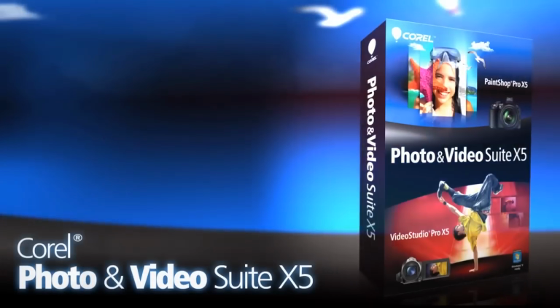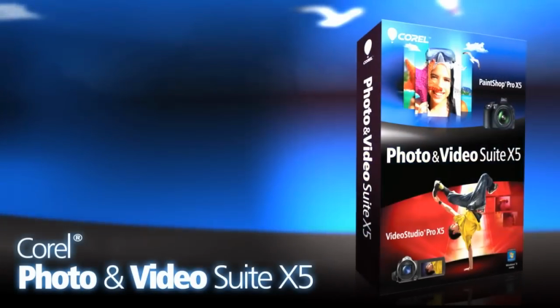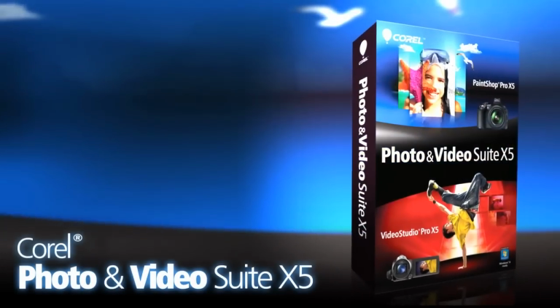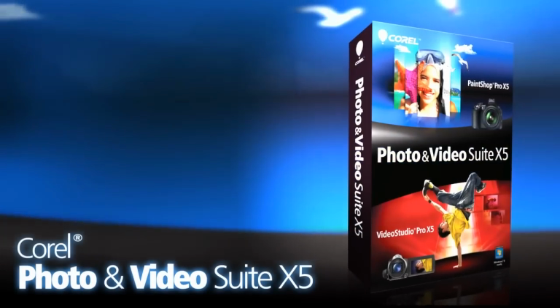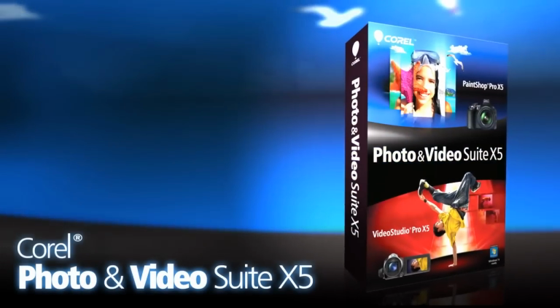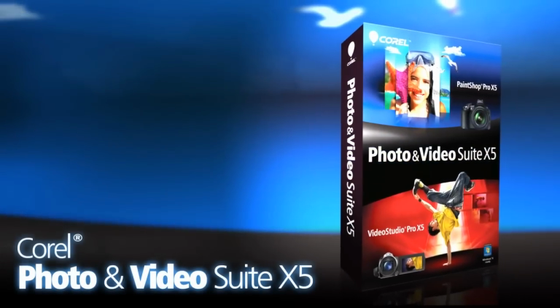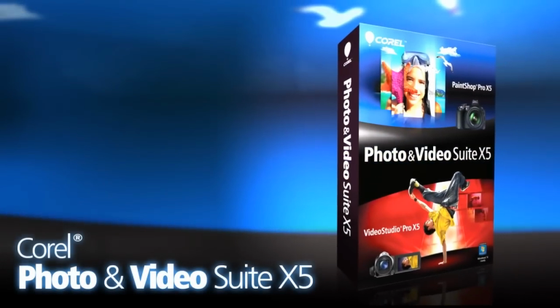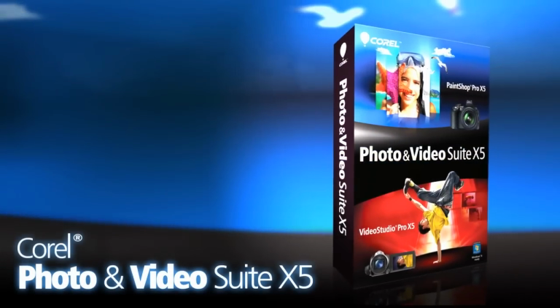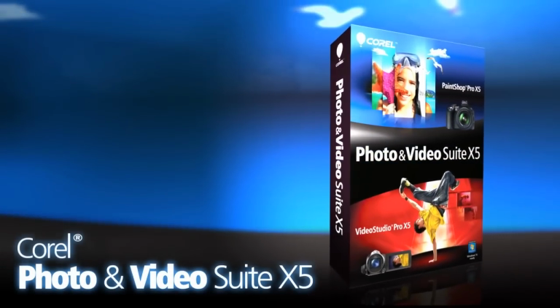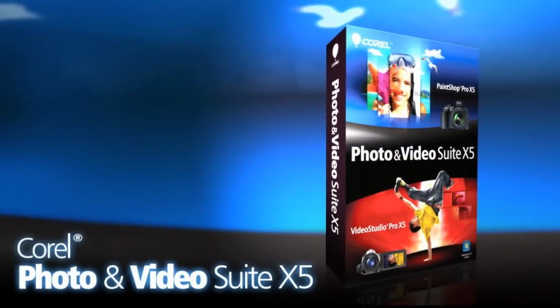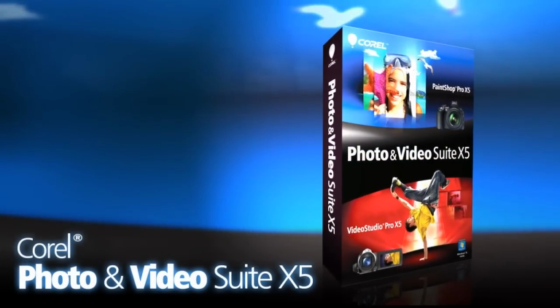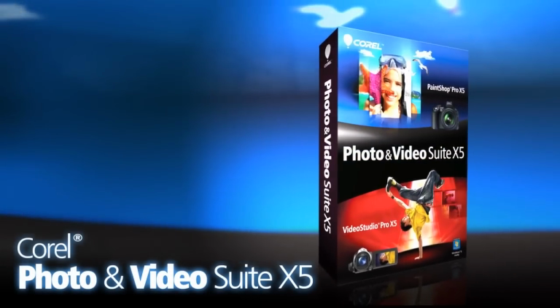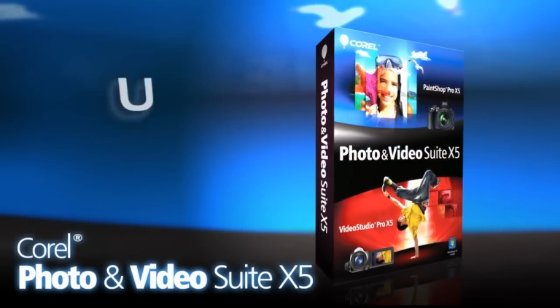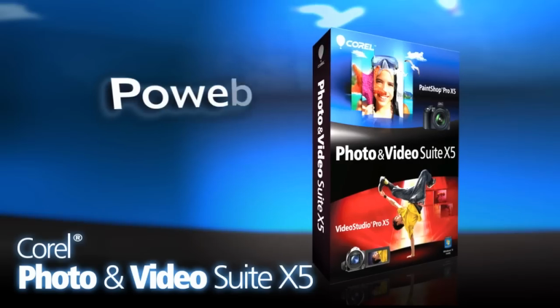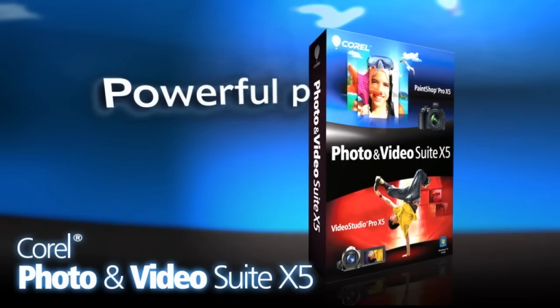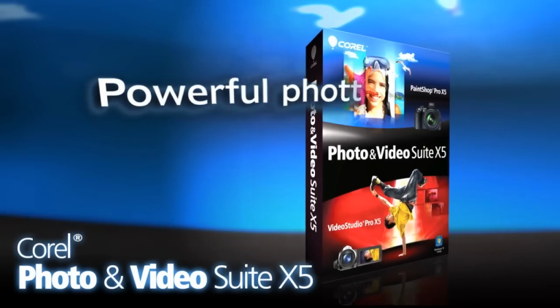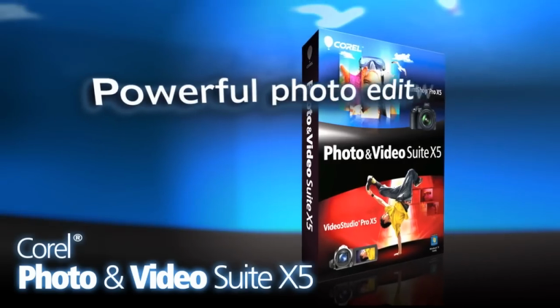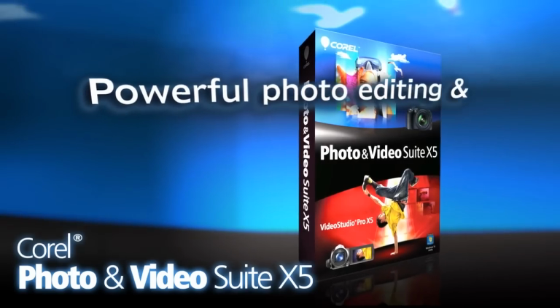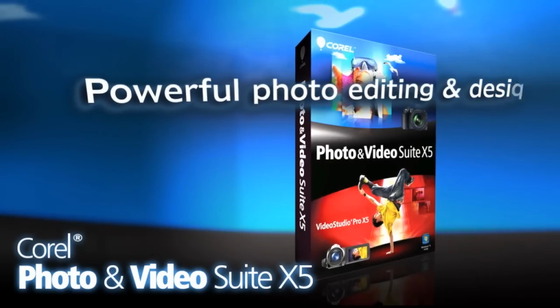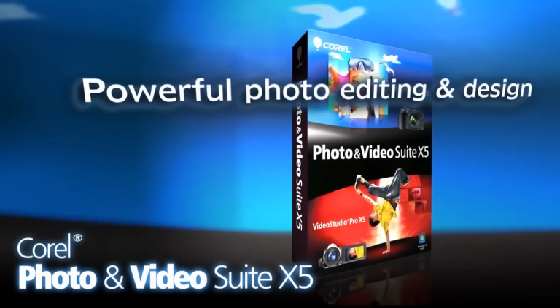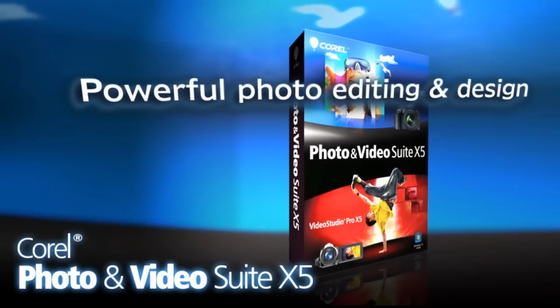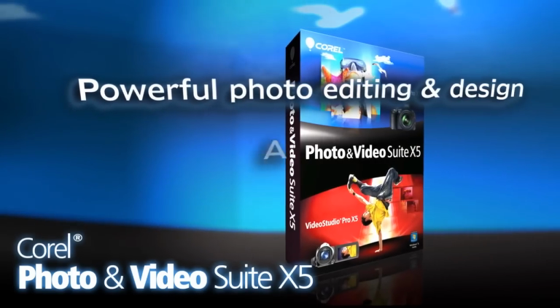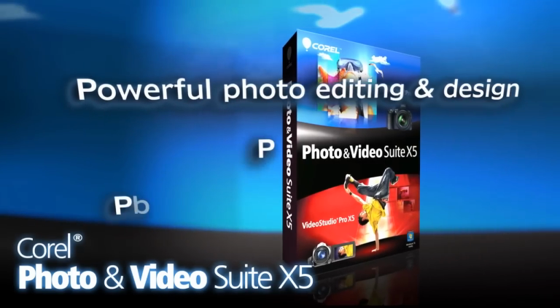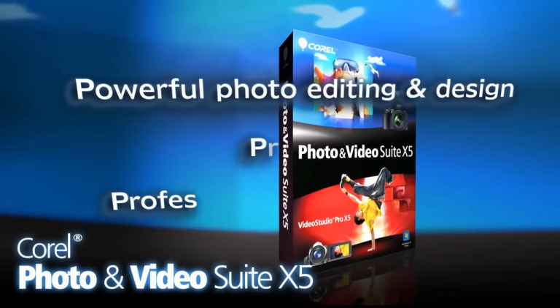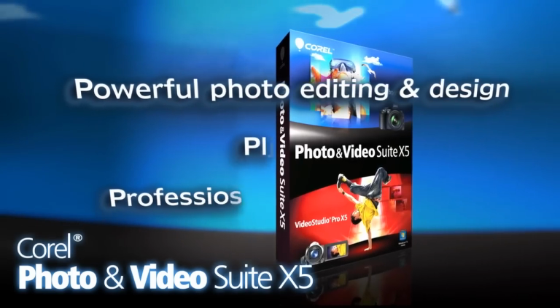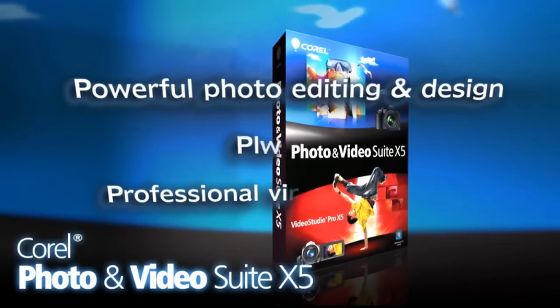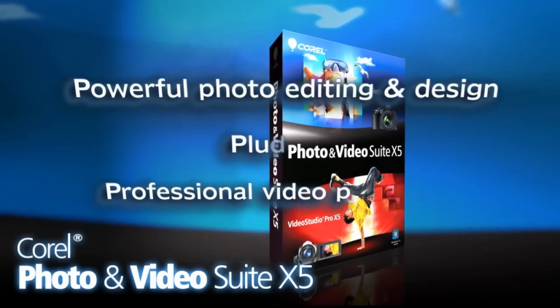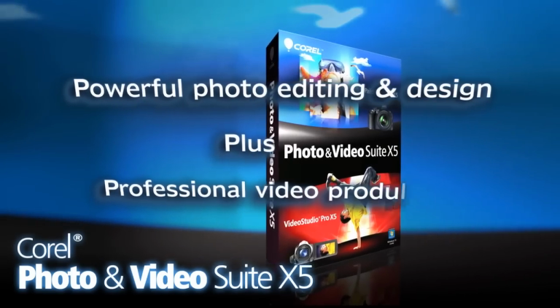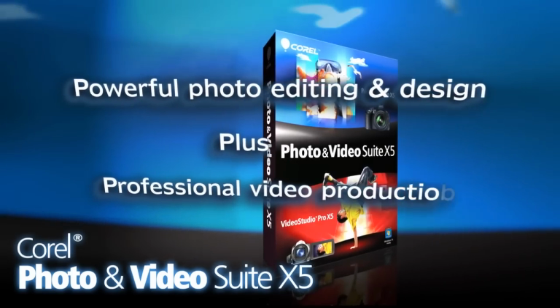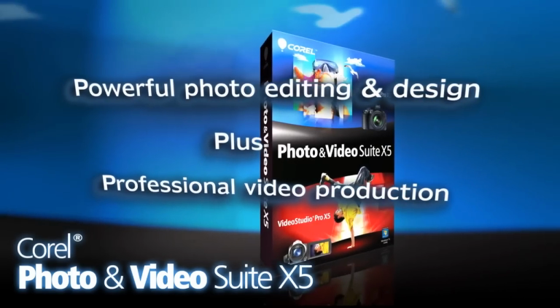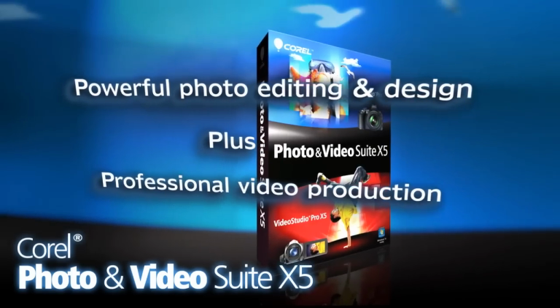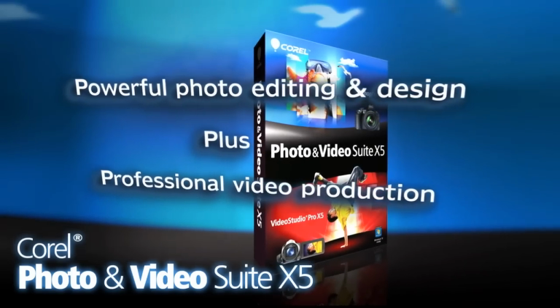From photo to video, simple to extreme, you can do it all with Photo and Video Suite X5.